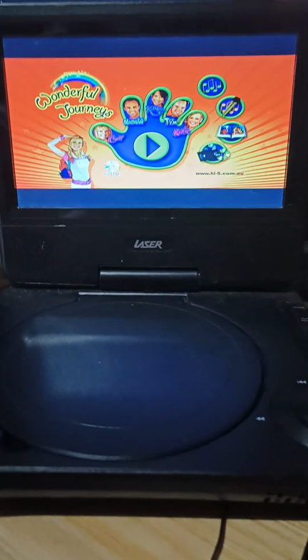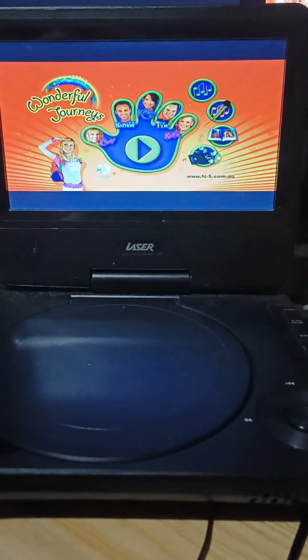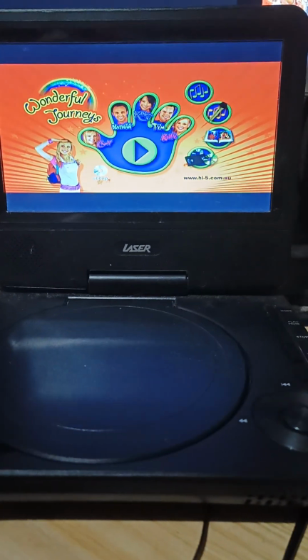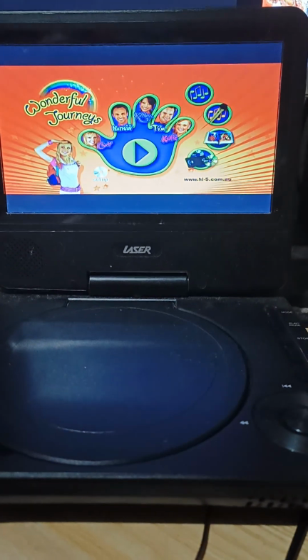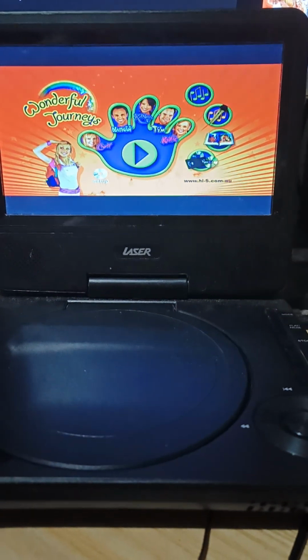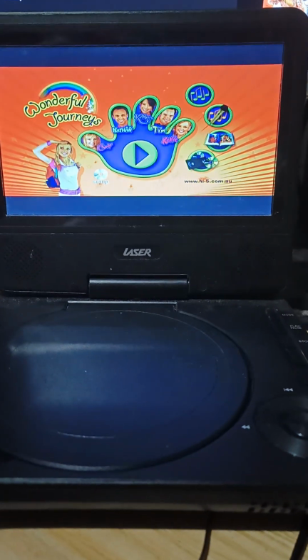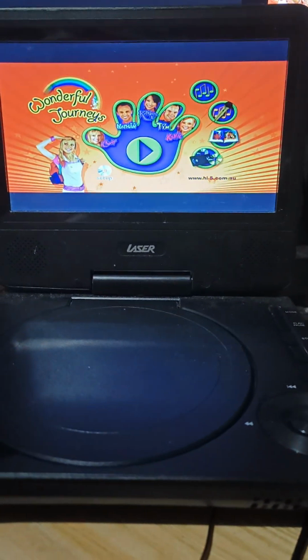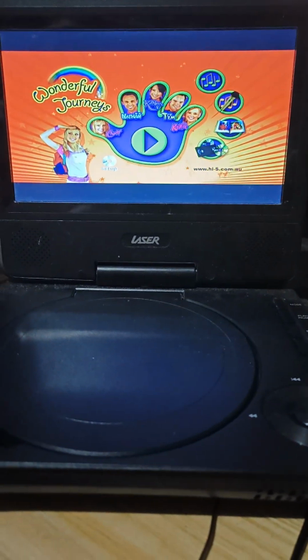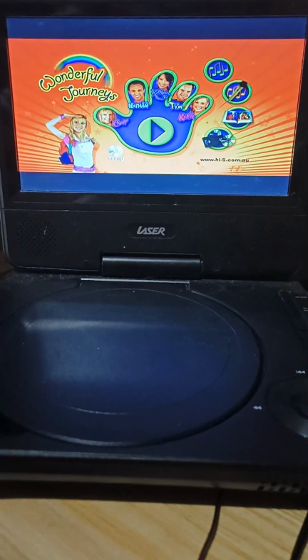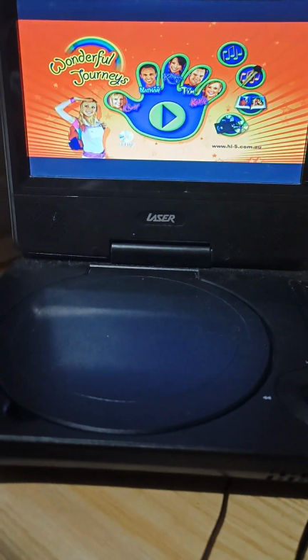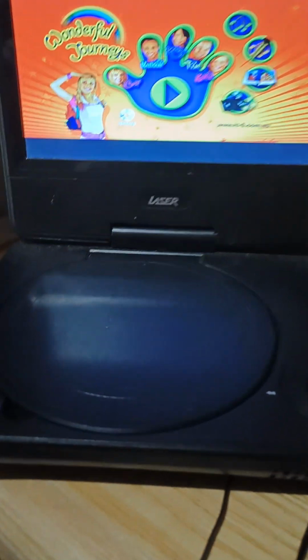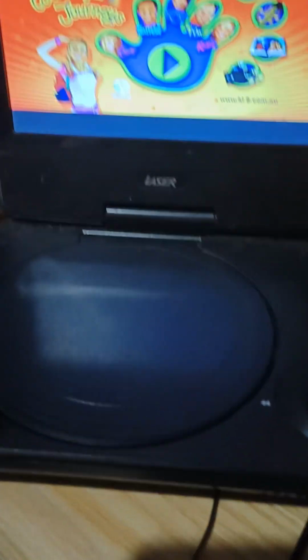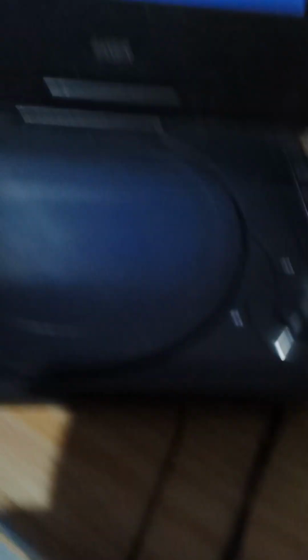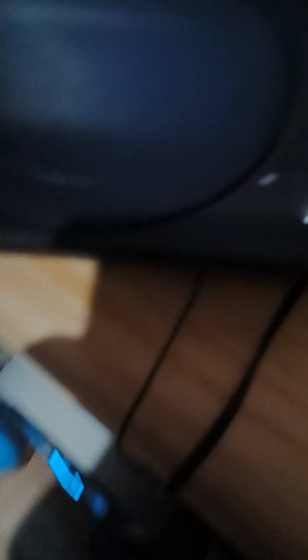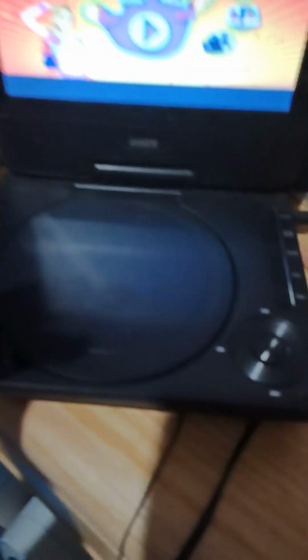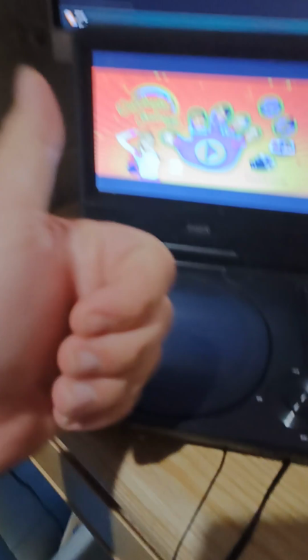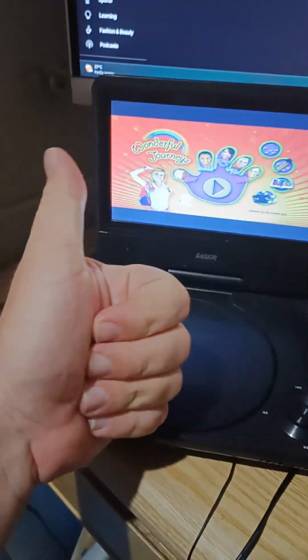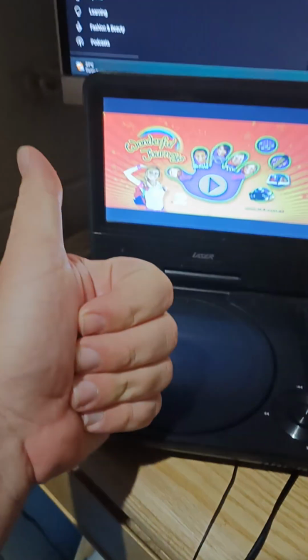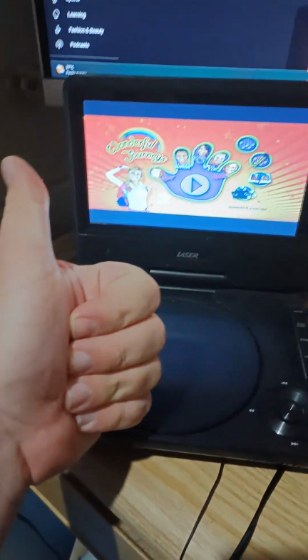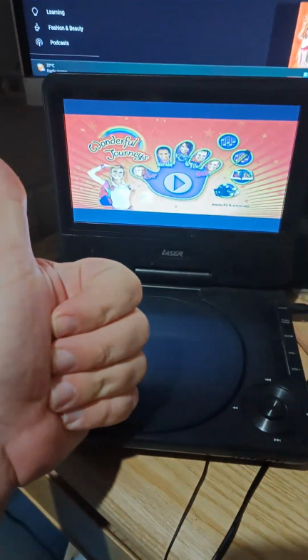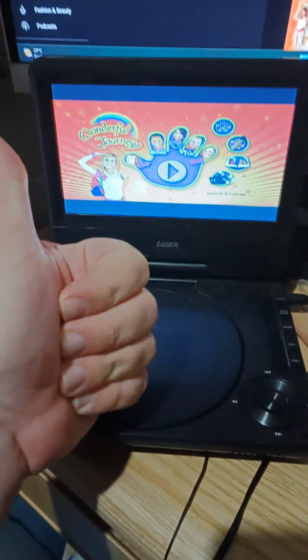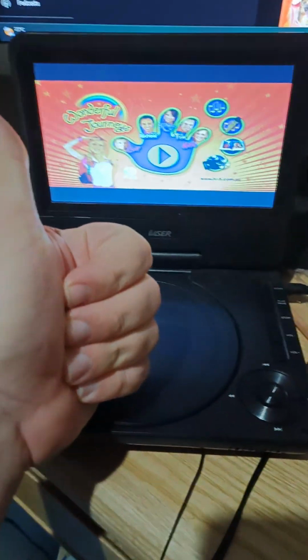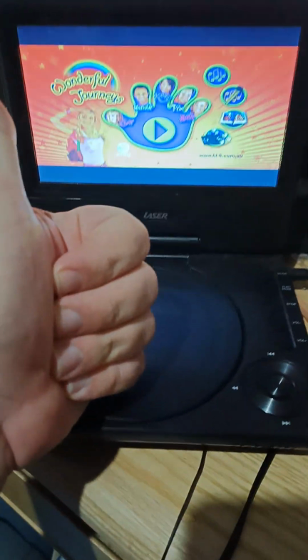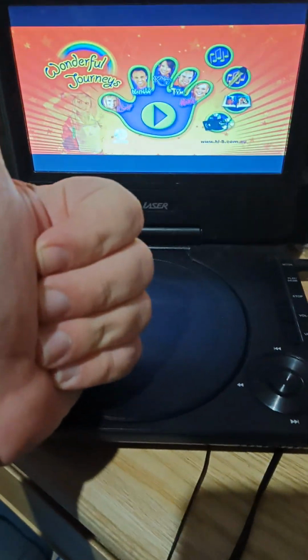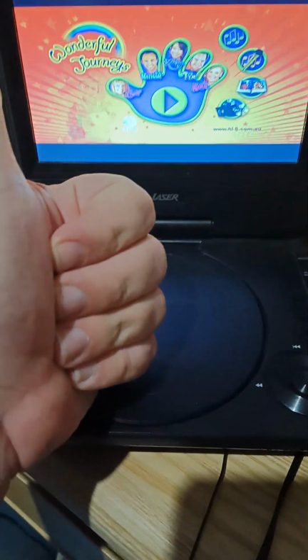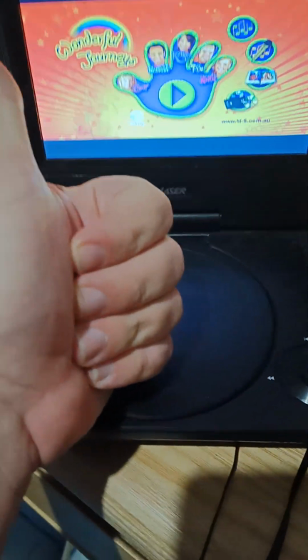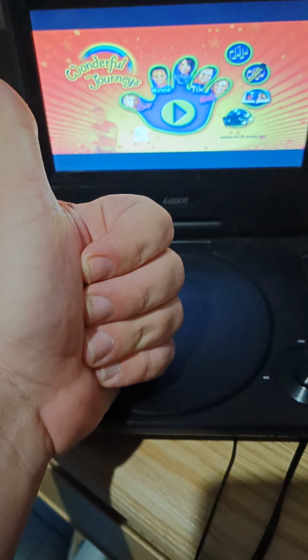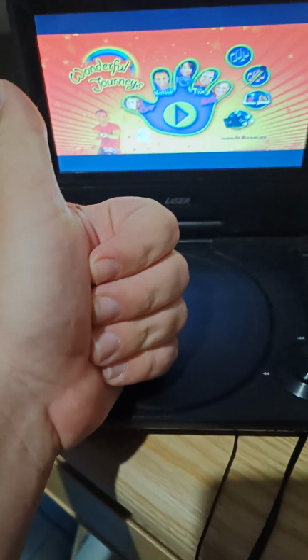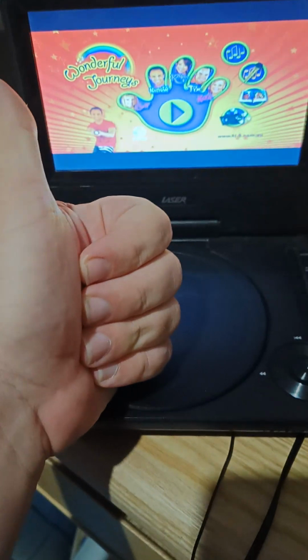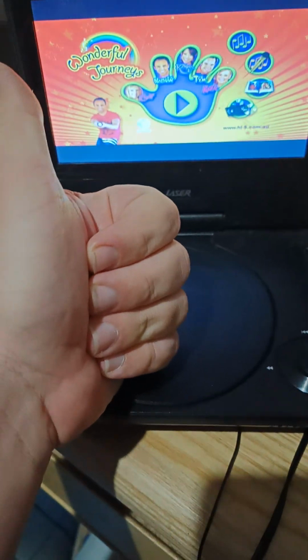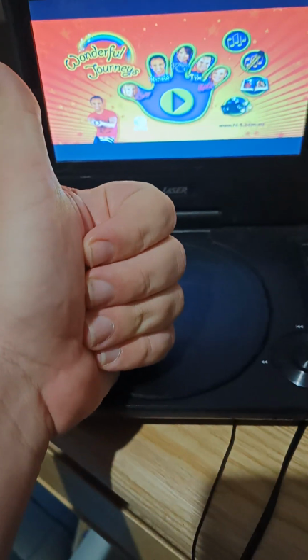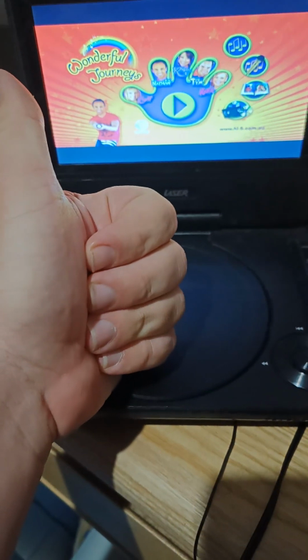That's all I've got time for folks, thanks for watching. I'll see you later in my next video. Cheers.